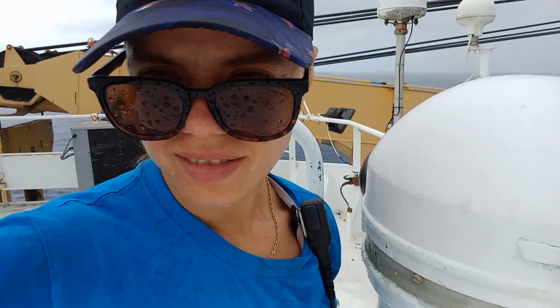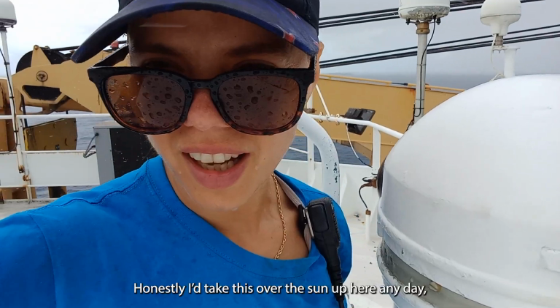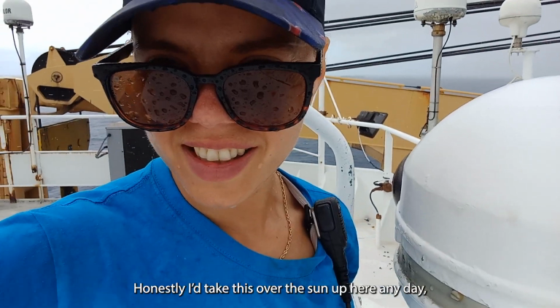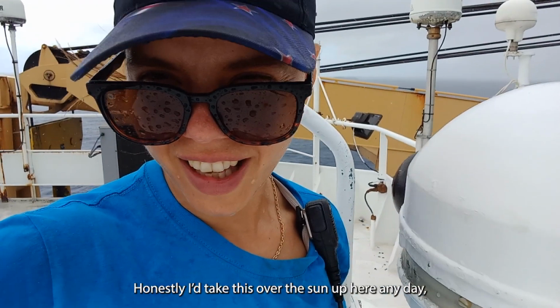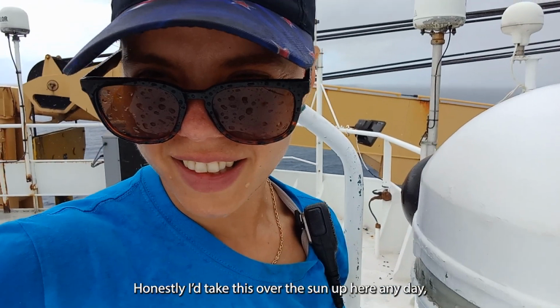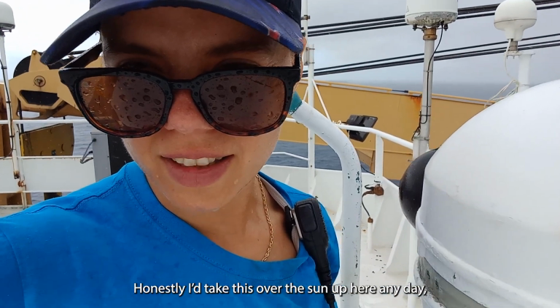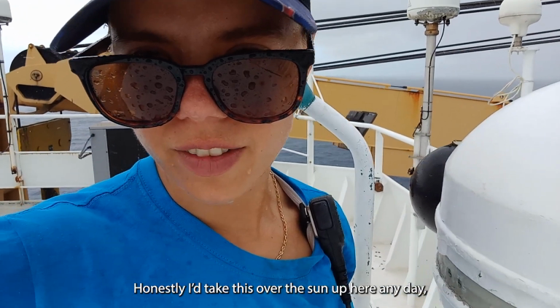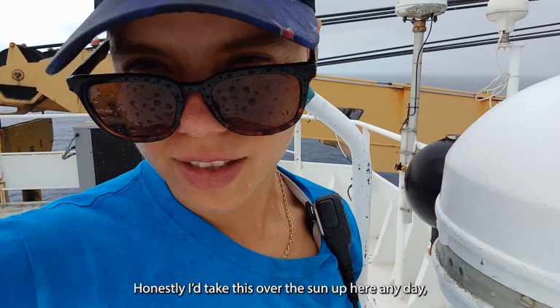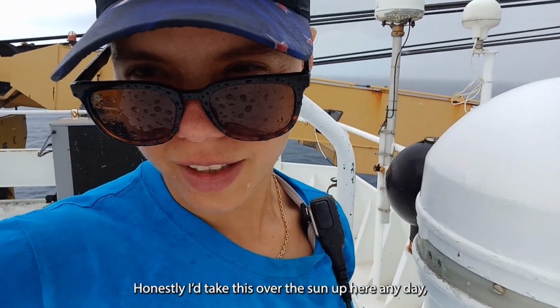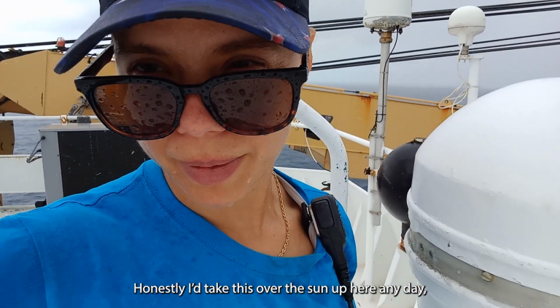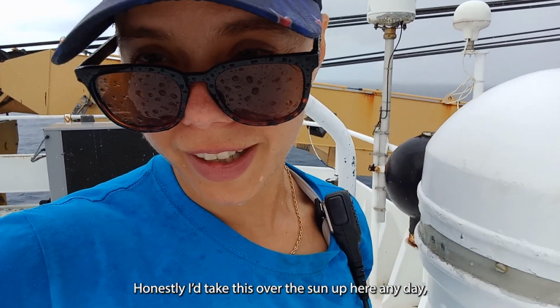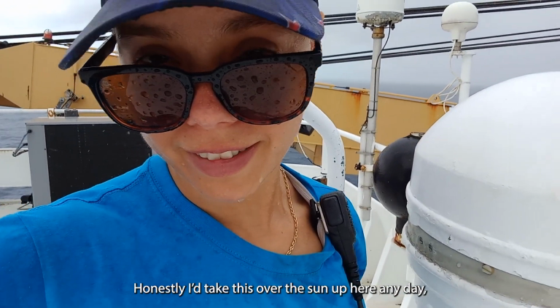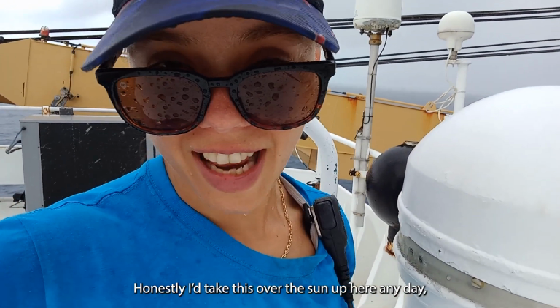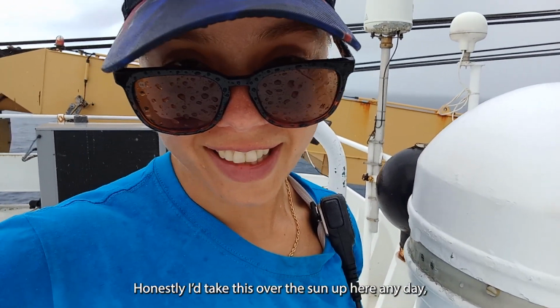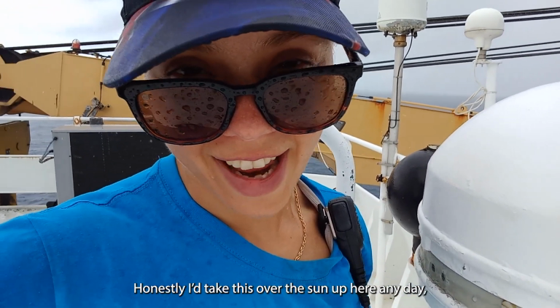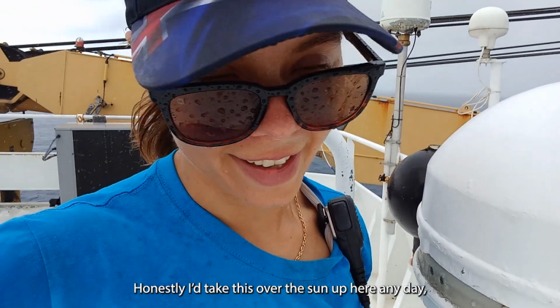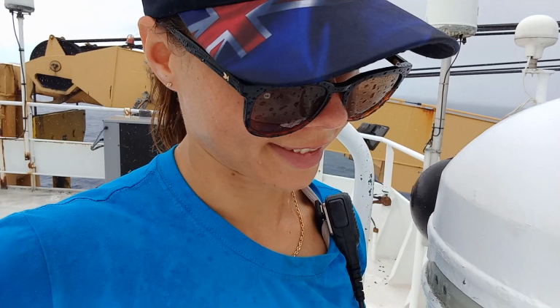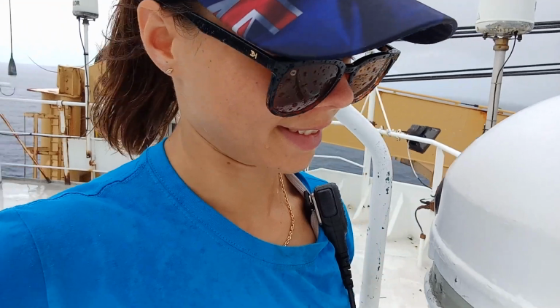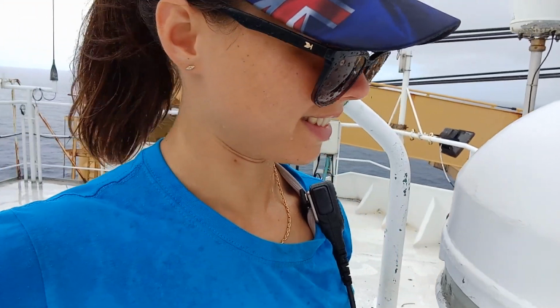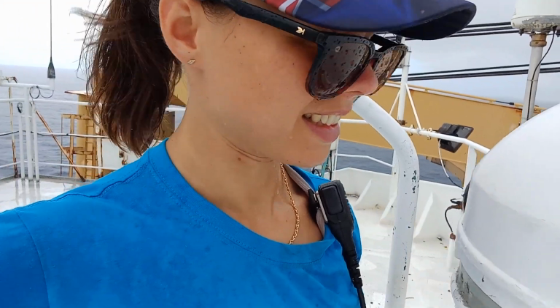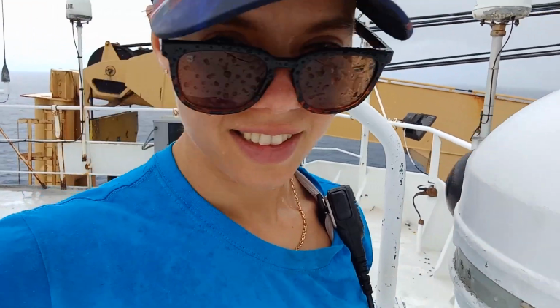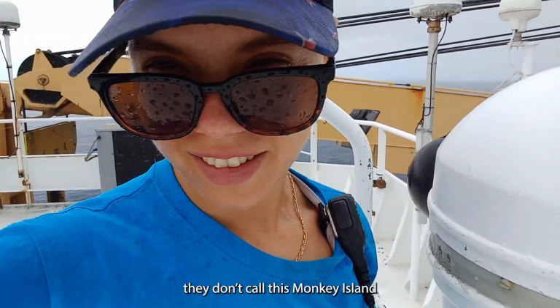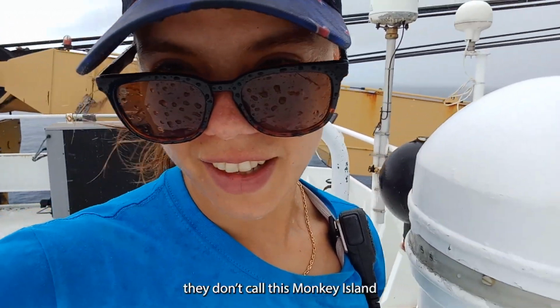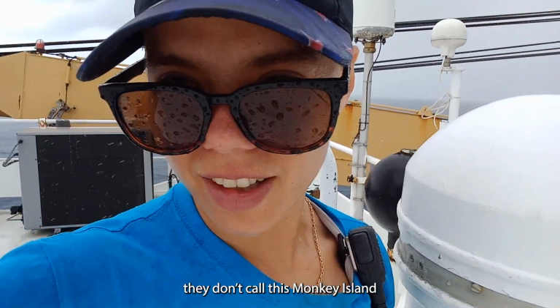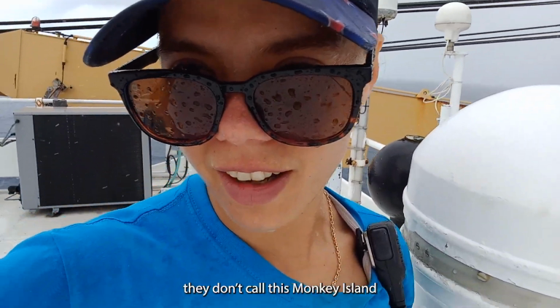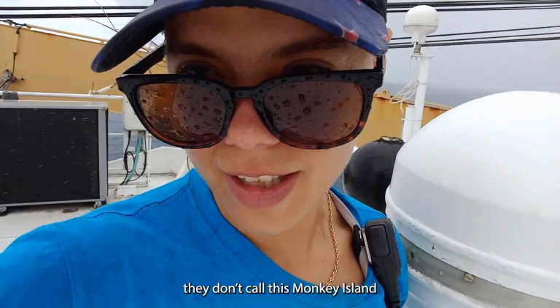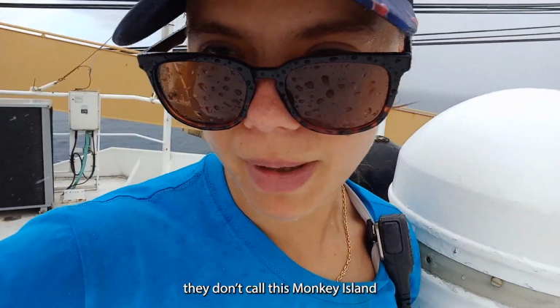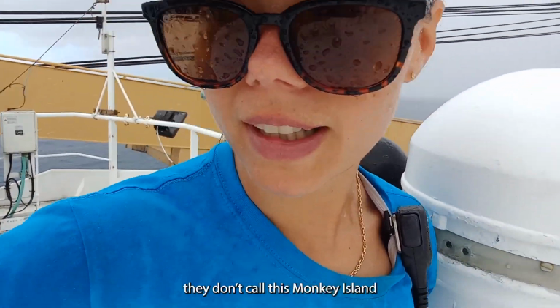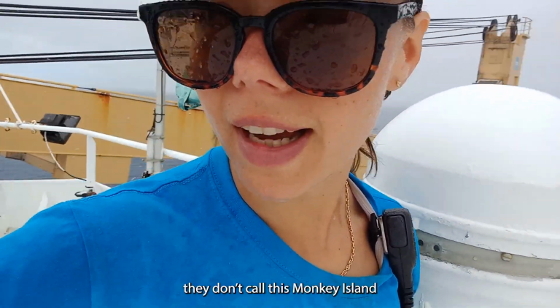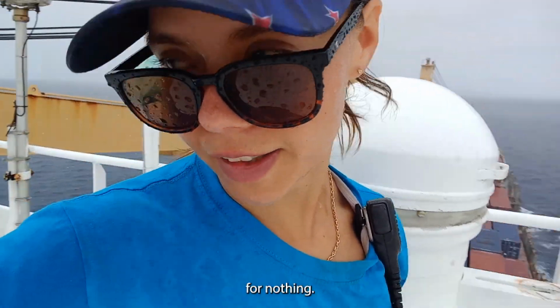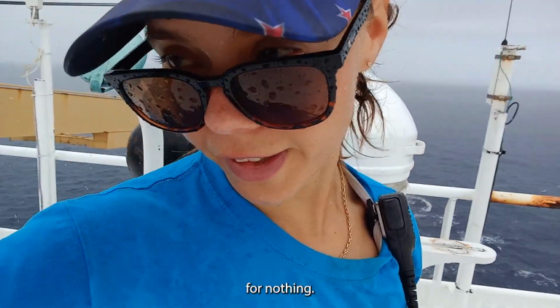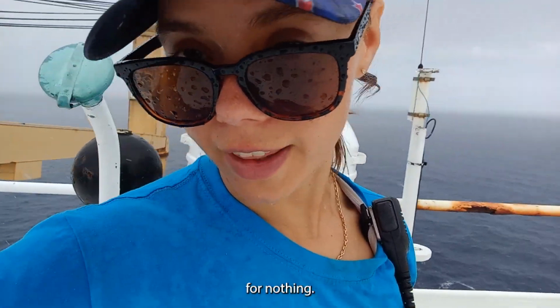Honestly, I have to take this over the sun up here any day. They don't call this Monkey Island for nothing.